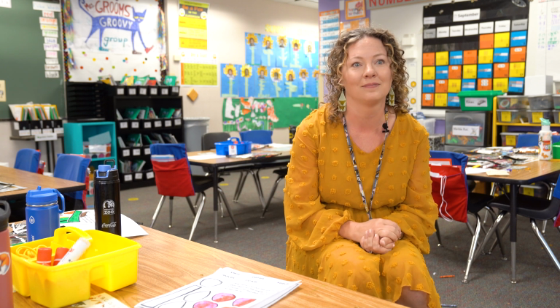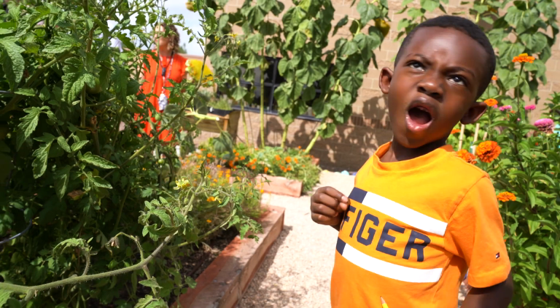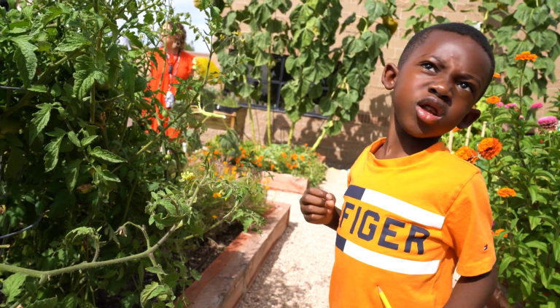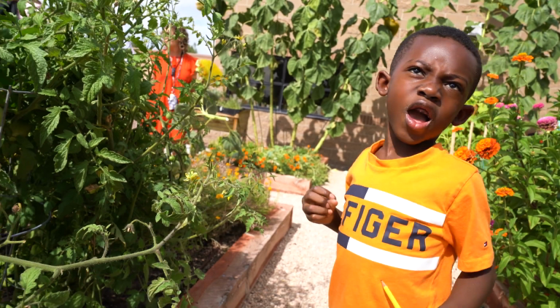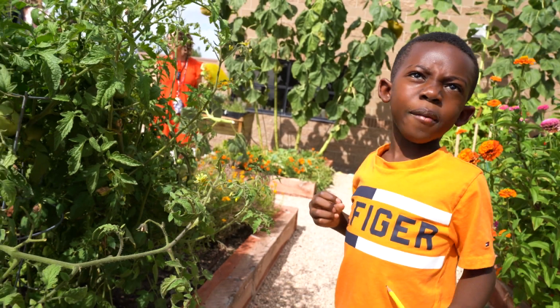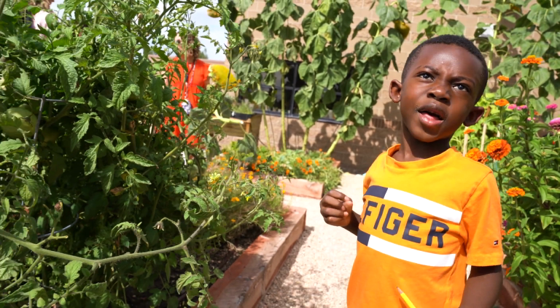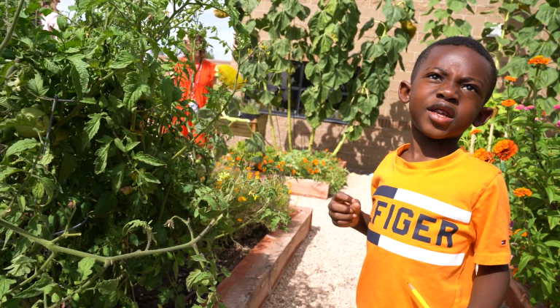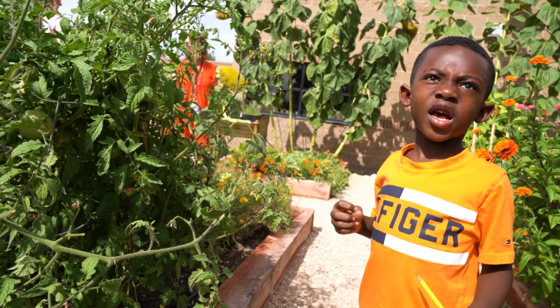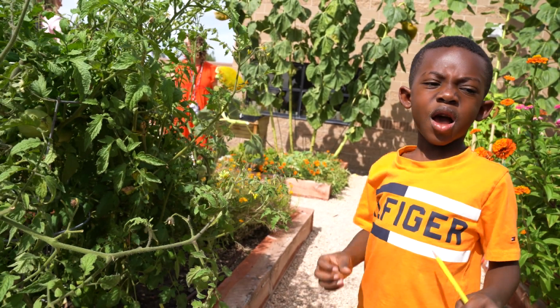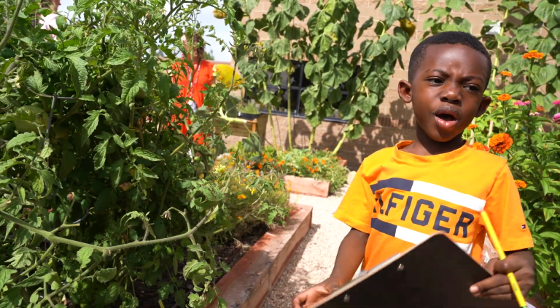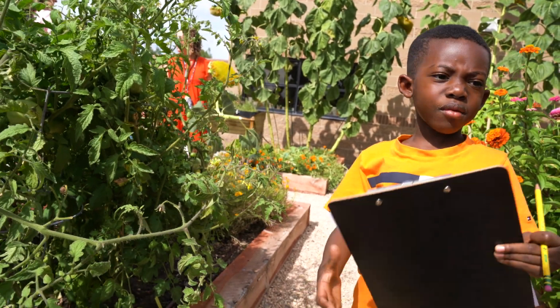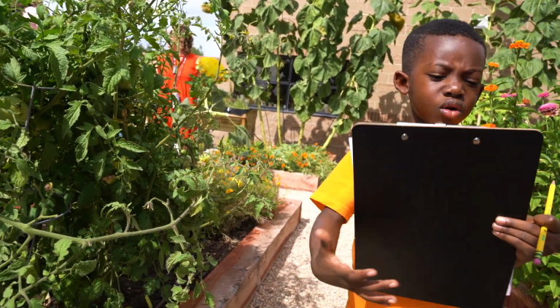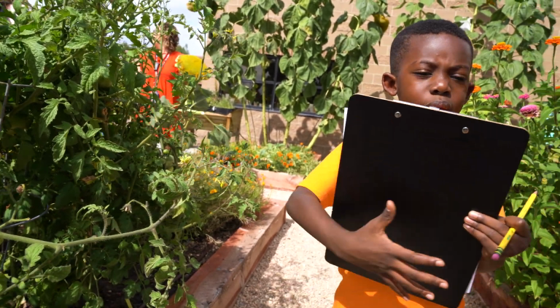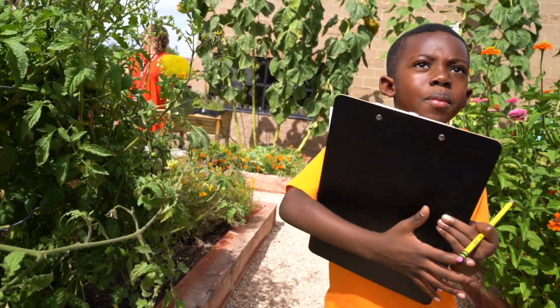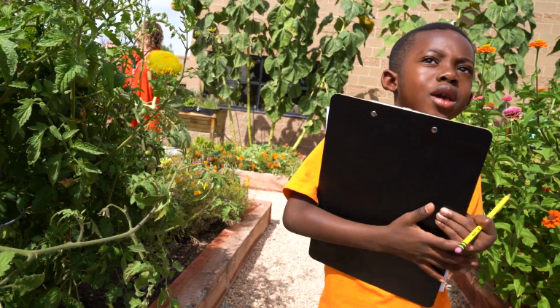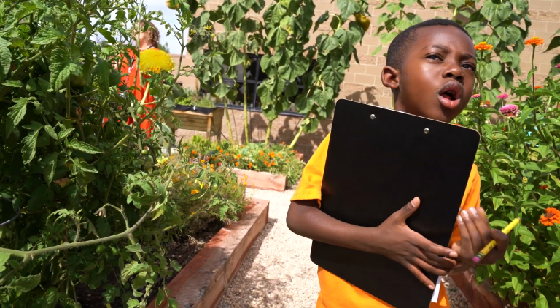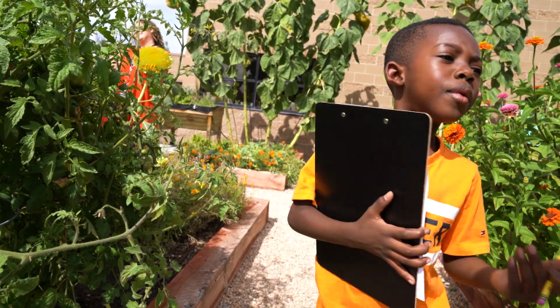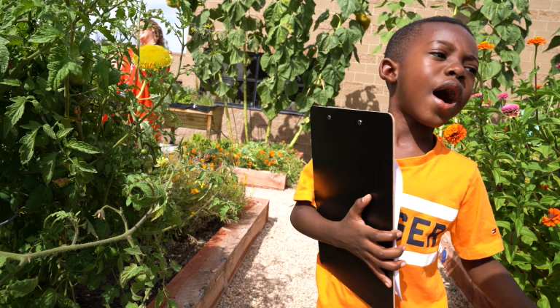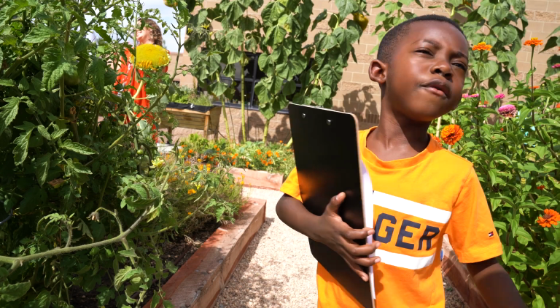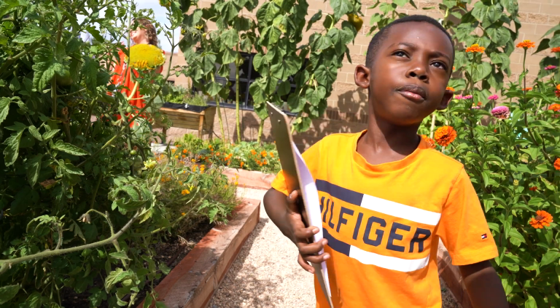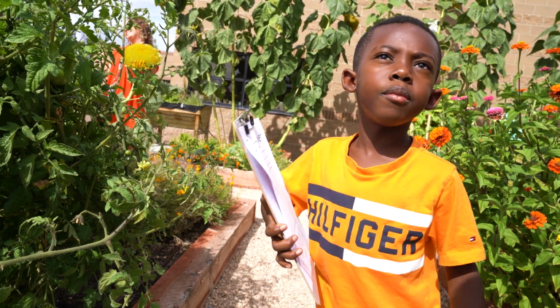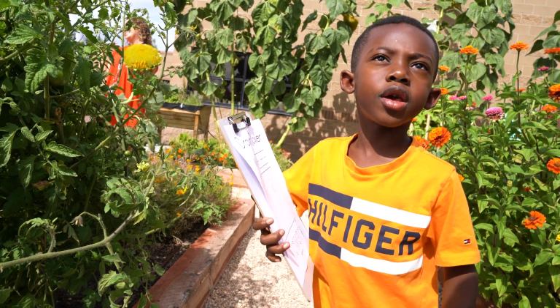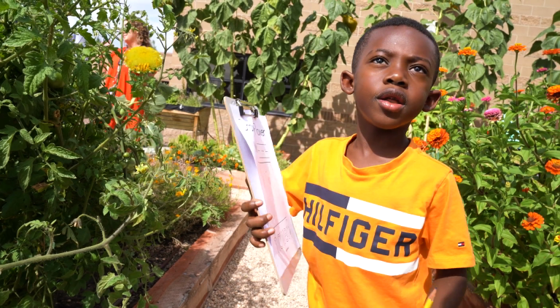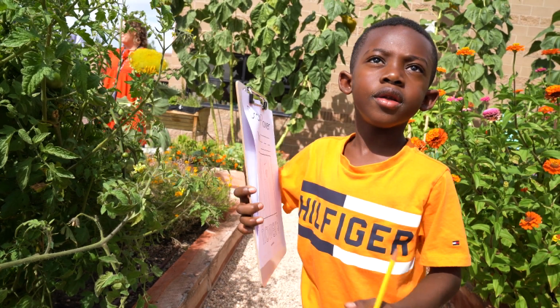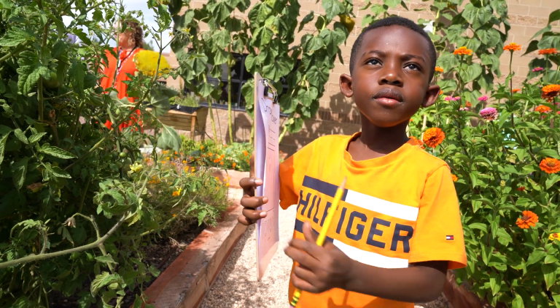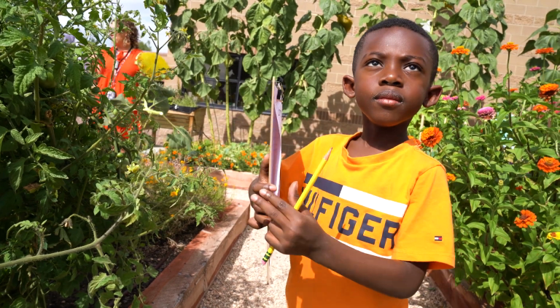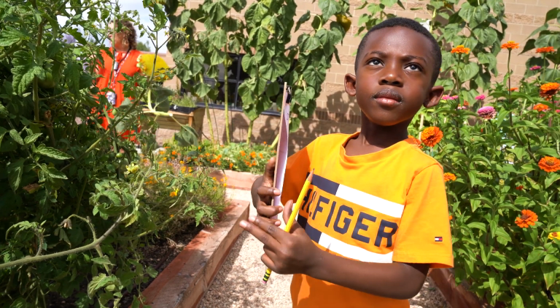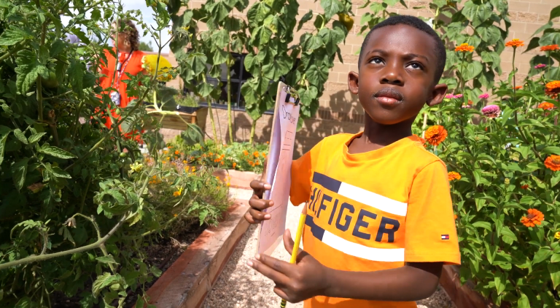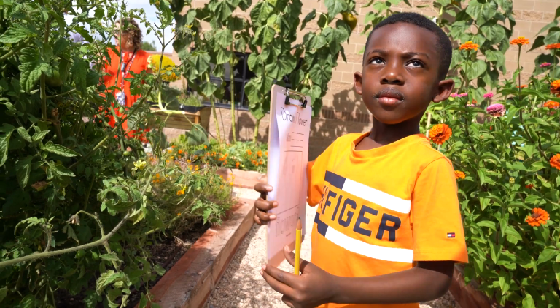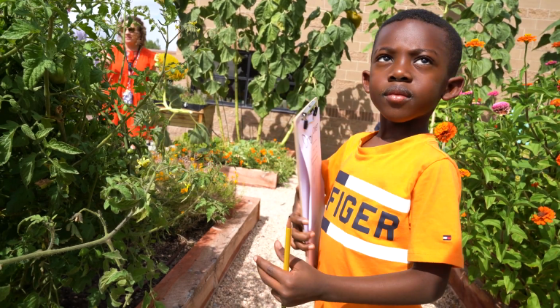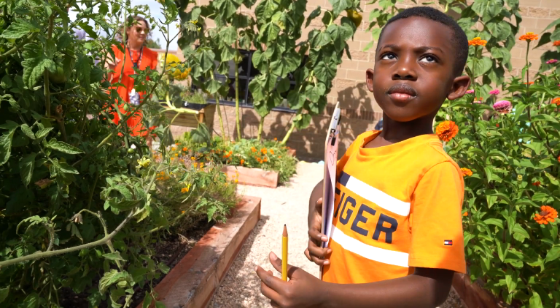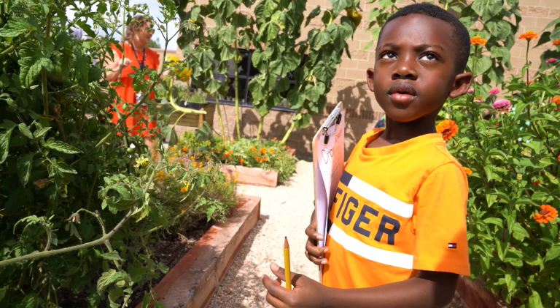I actually have plants in my grandma's backyard — I have pumpkins. Oh, you have pumpkins?